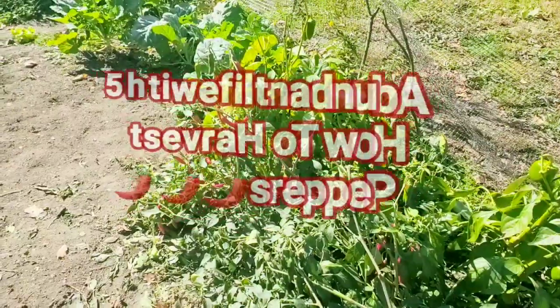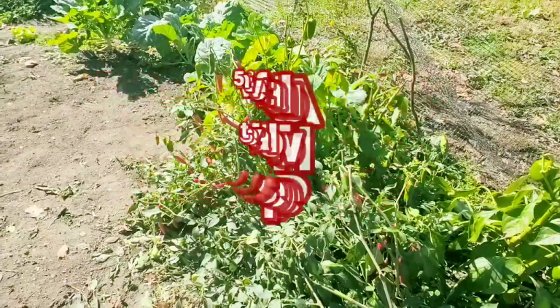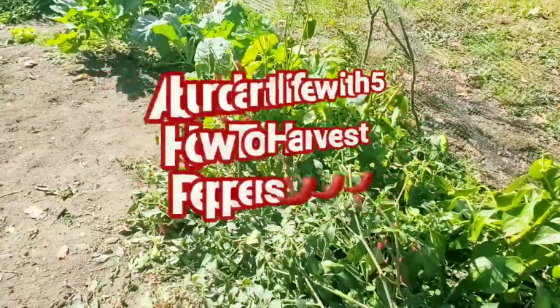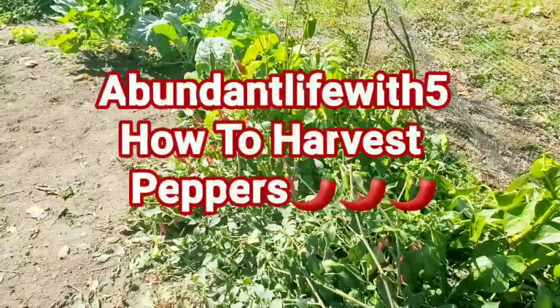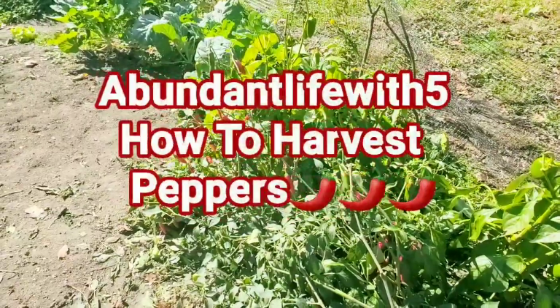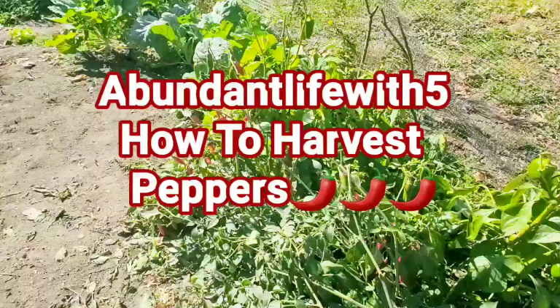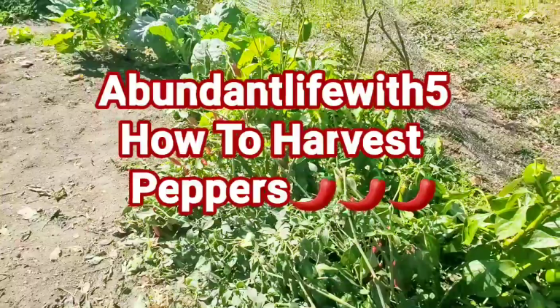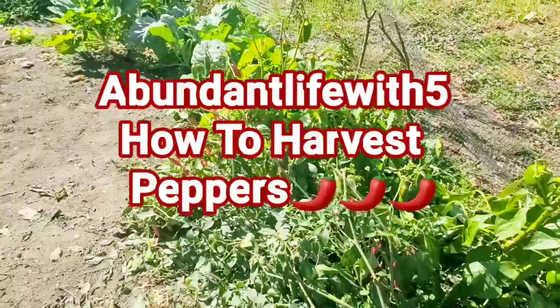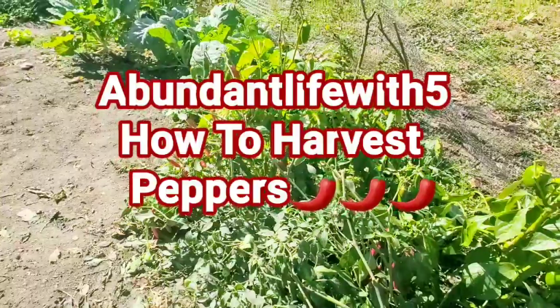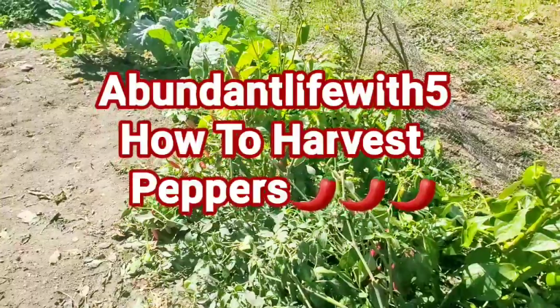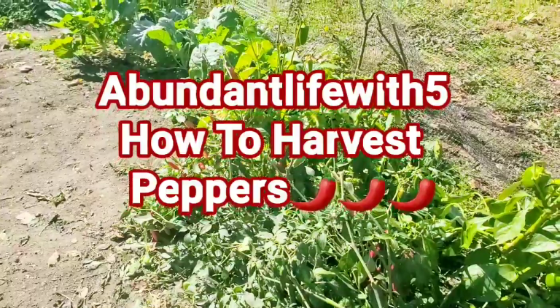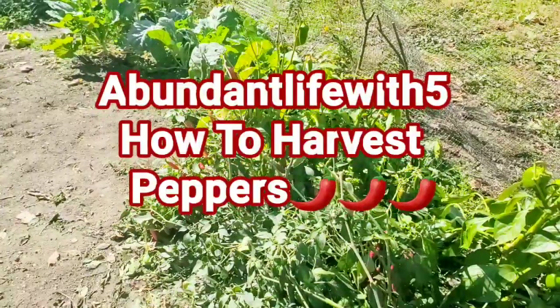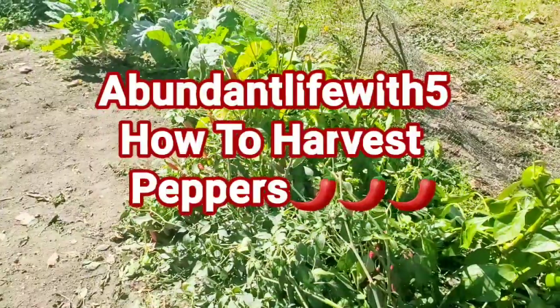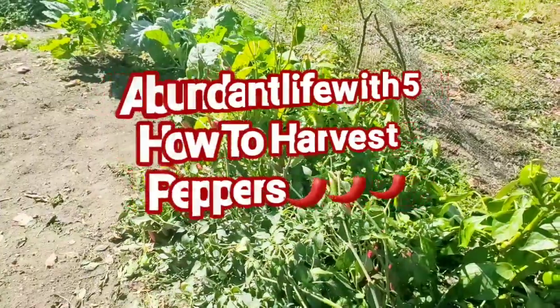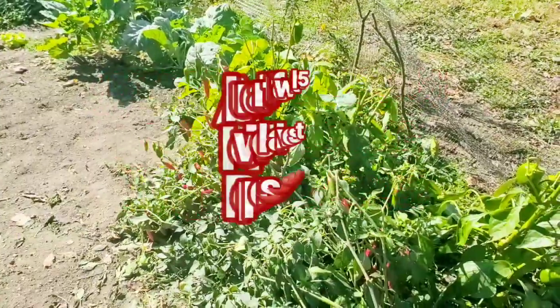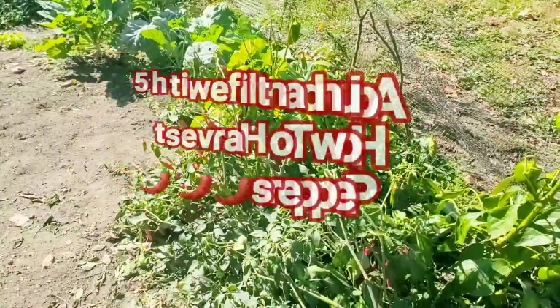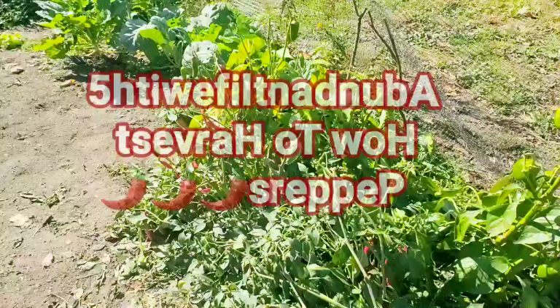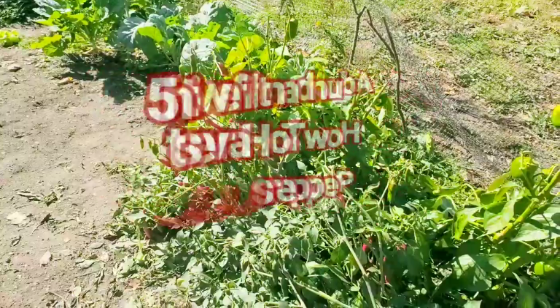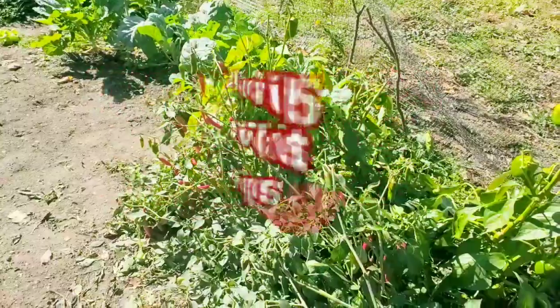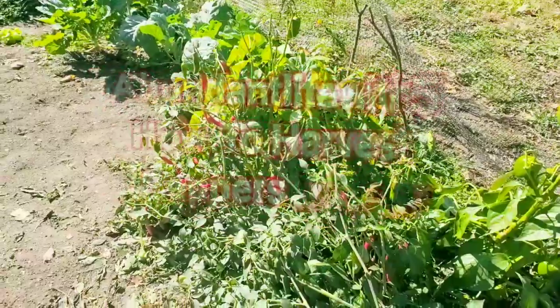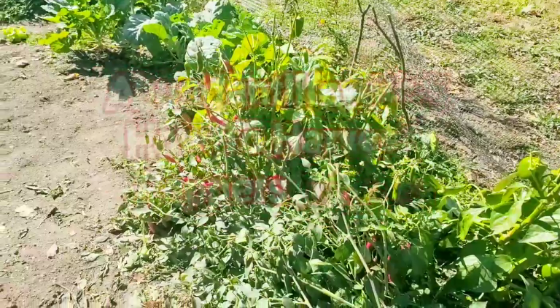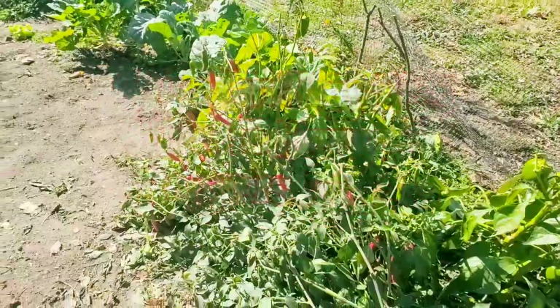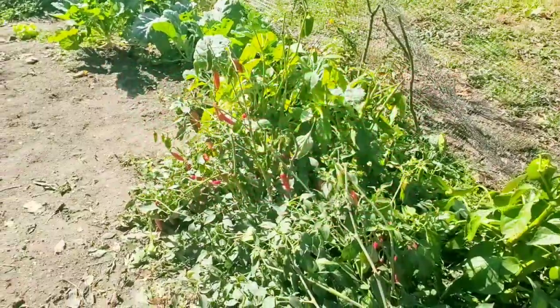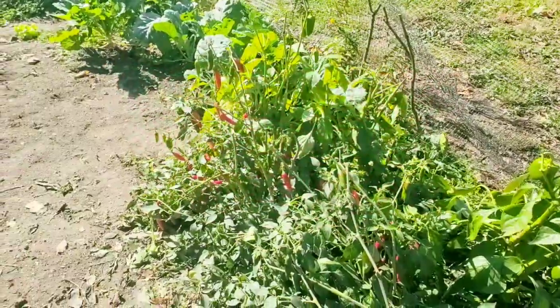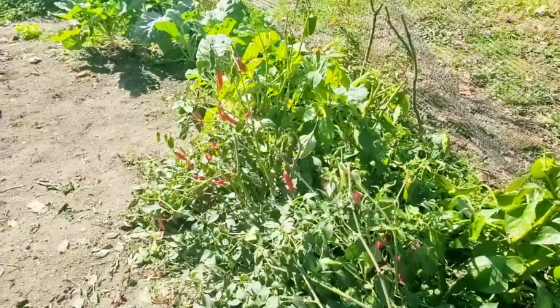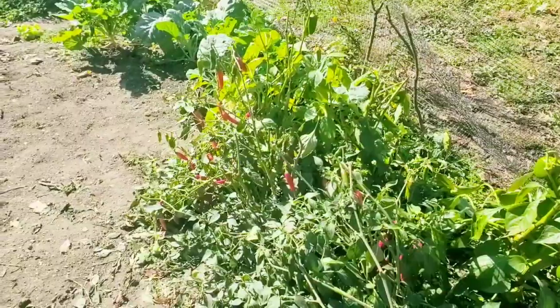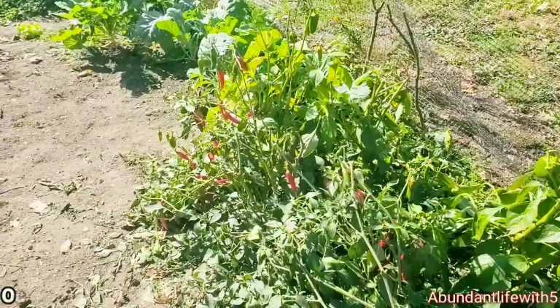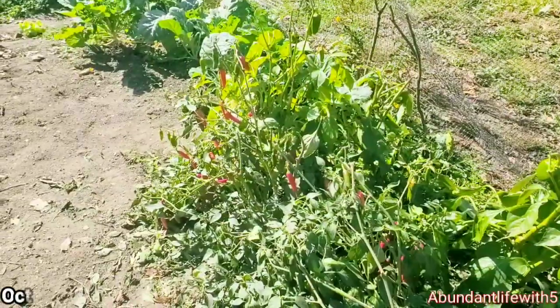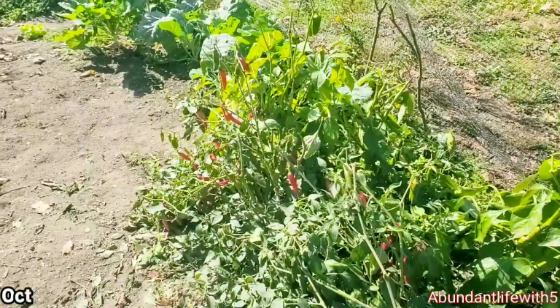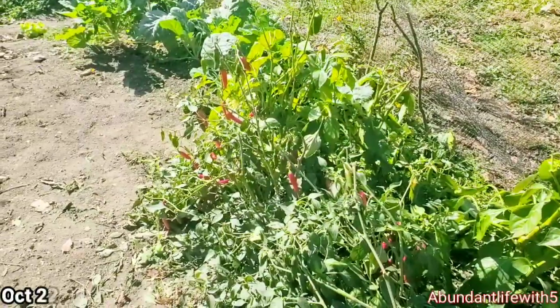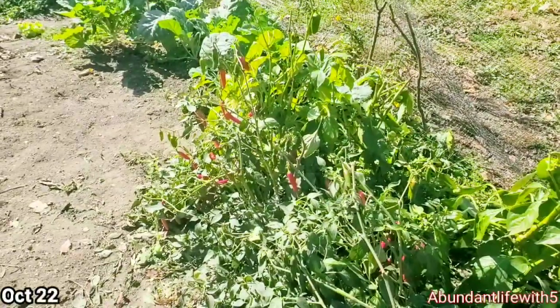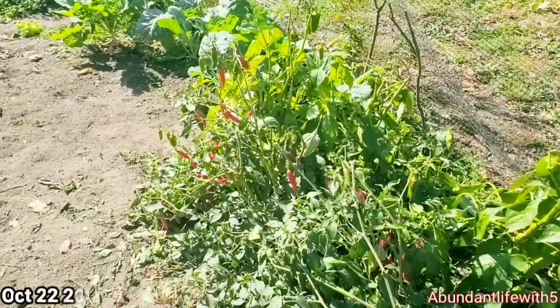Hey guys, welcome to Abundant Life with 5. I'm Priscilla. If you're new, please subscribe, like, comment, and share.